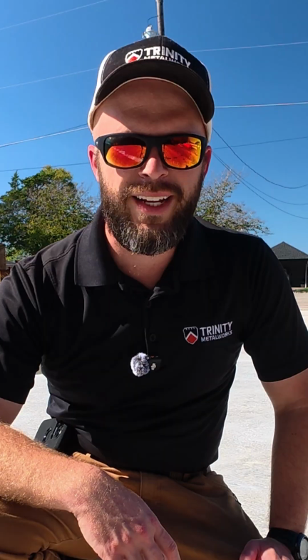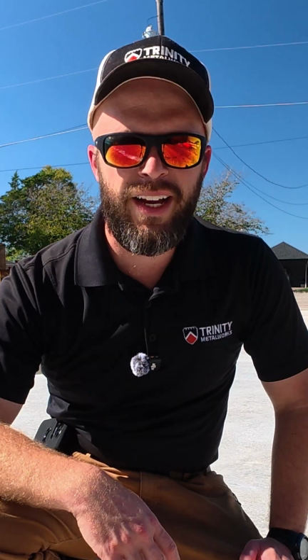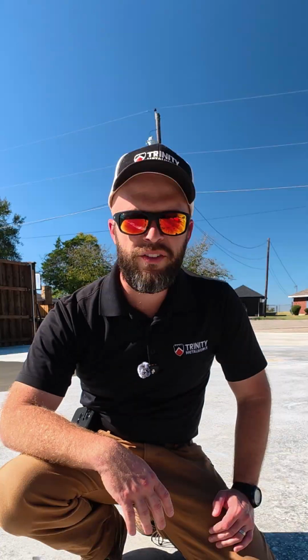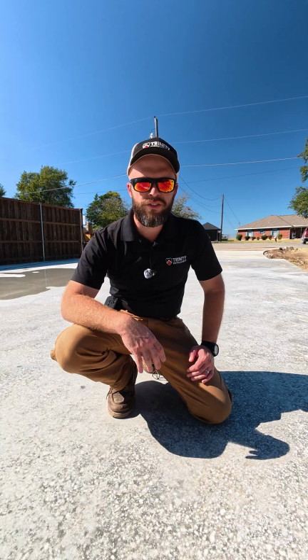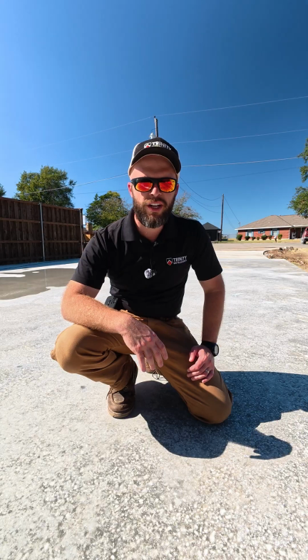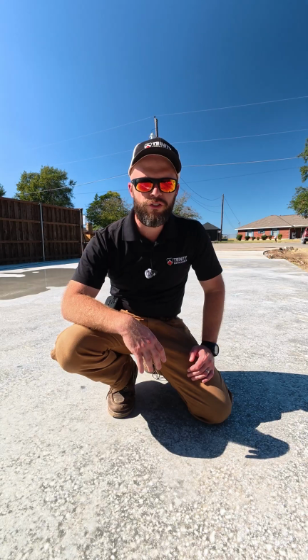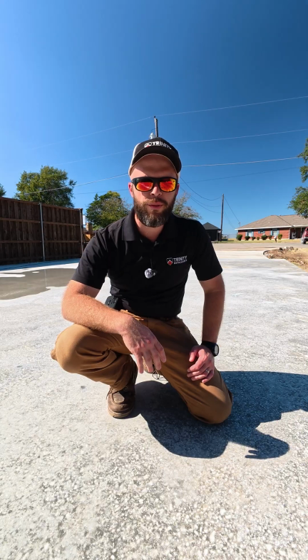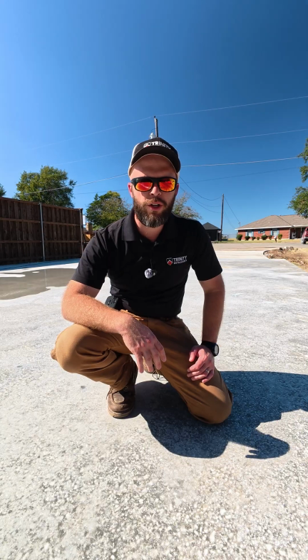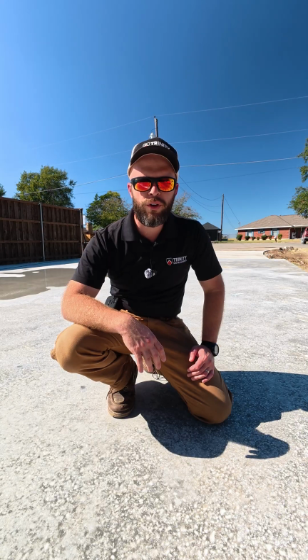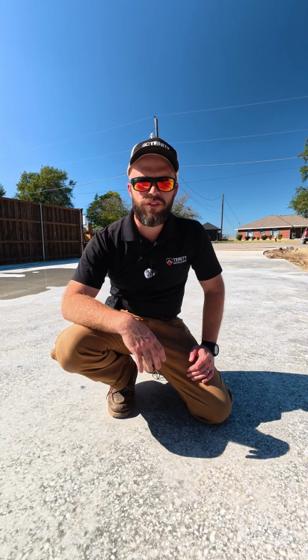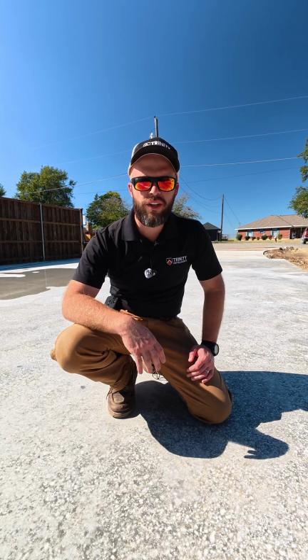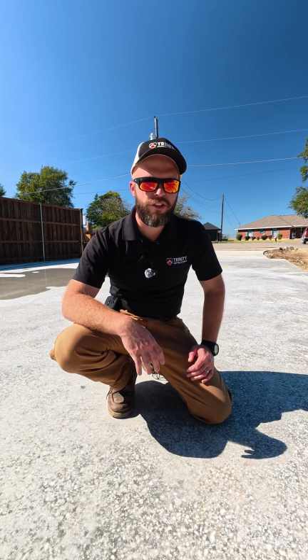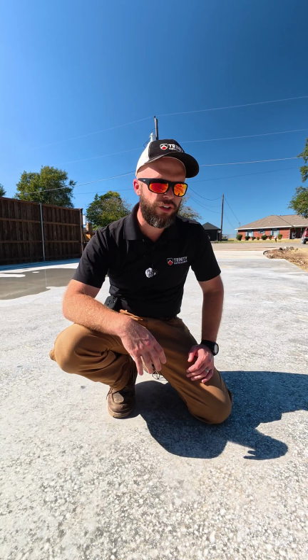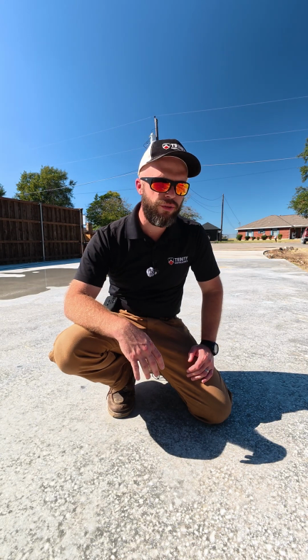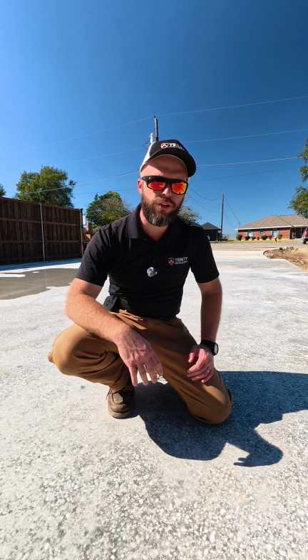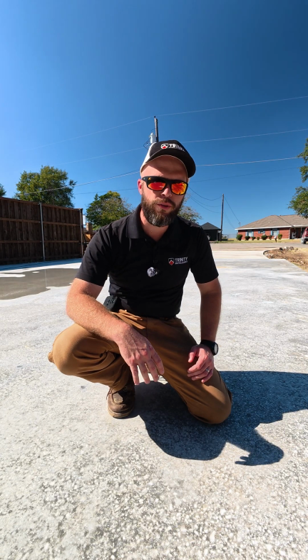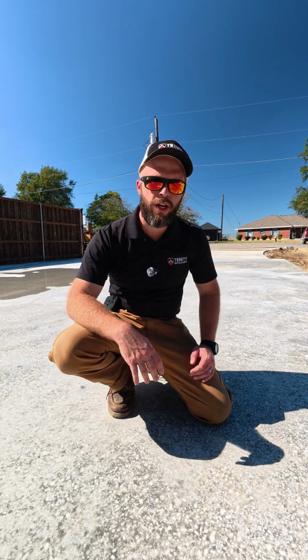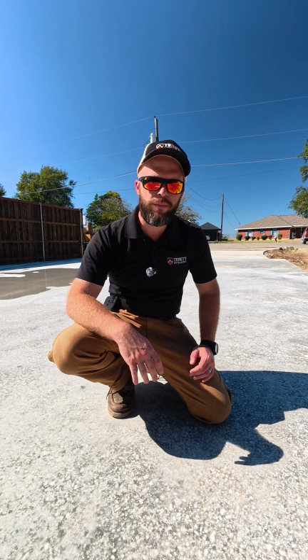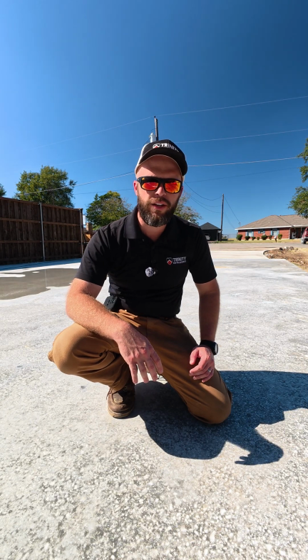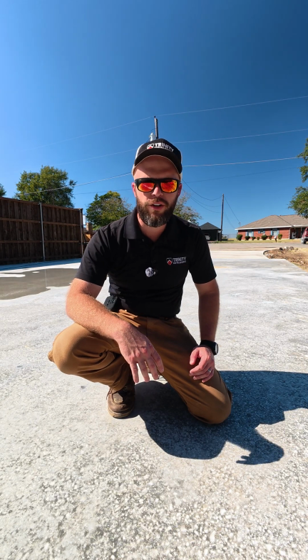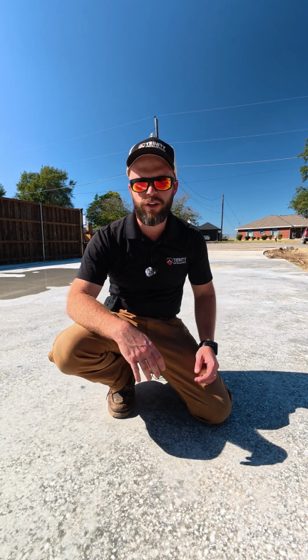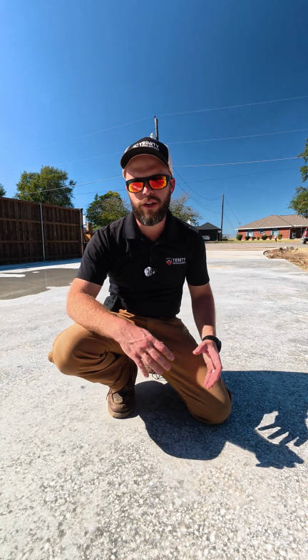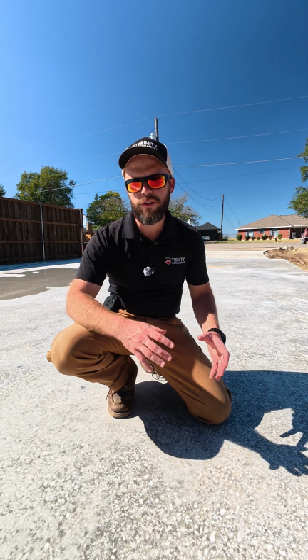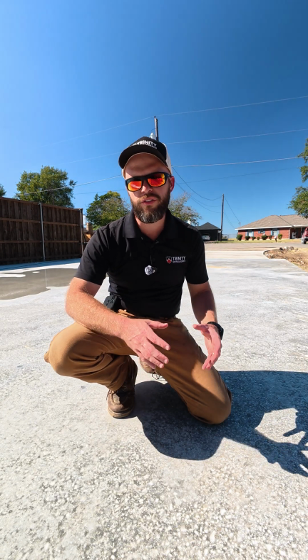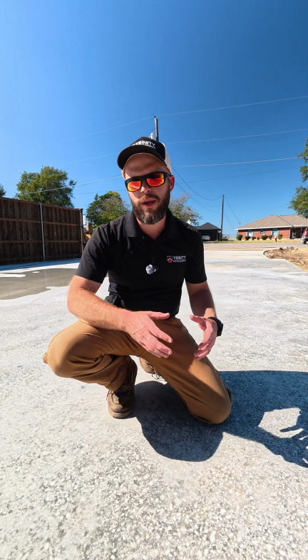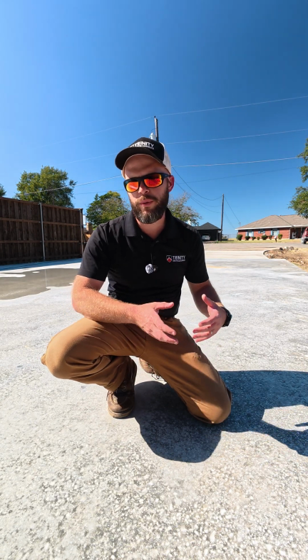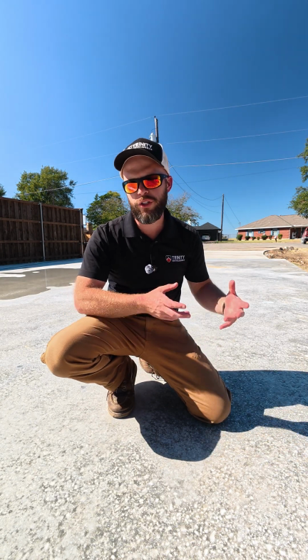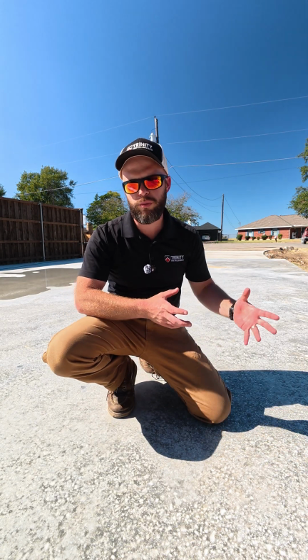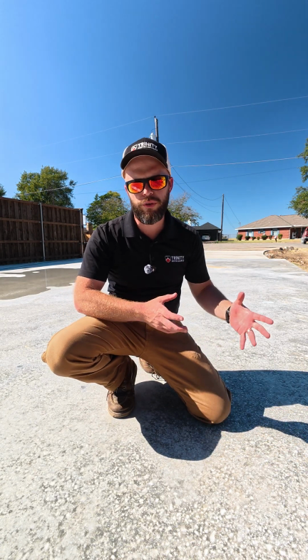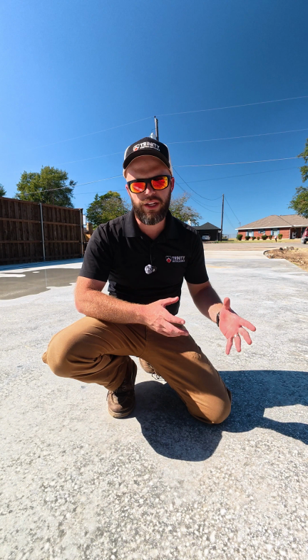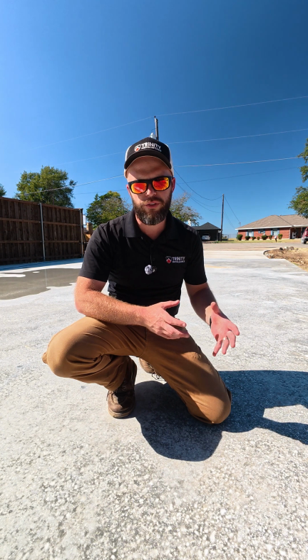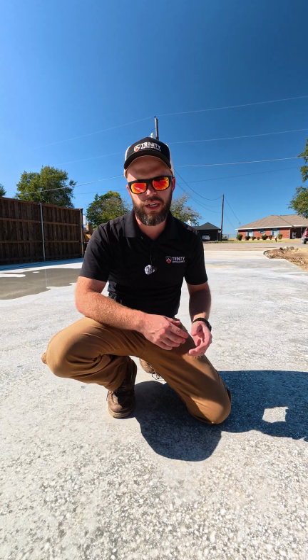Hey guys, this is John at Trini Metalworks and I thought I'd show you a little update on our concrete slab that we just poured yesterday.